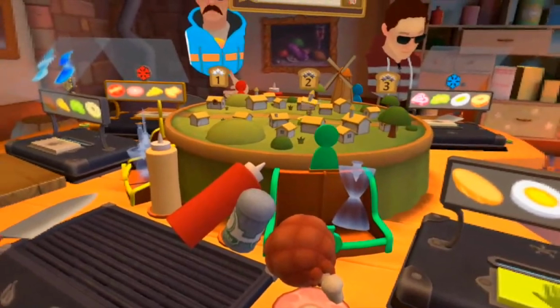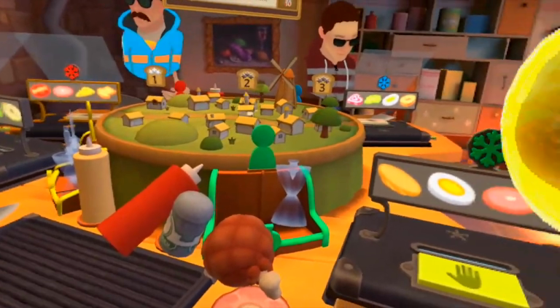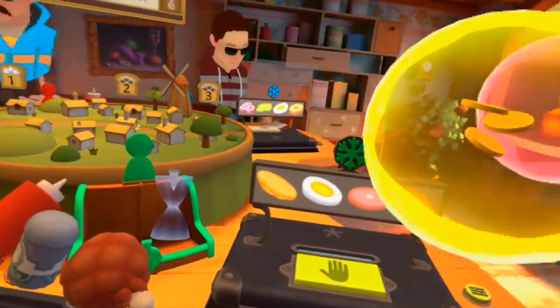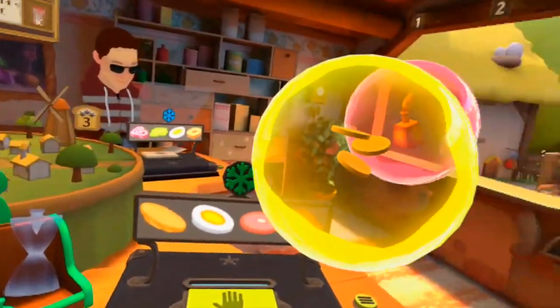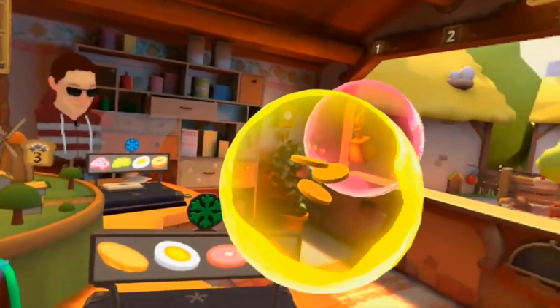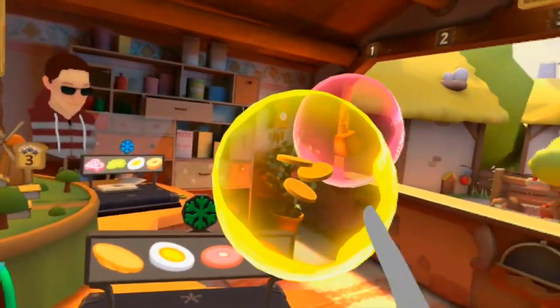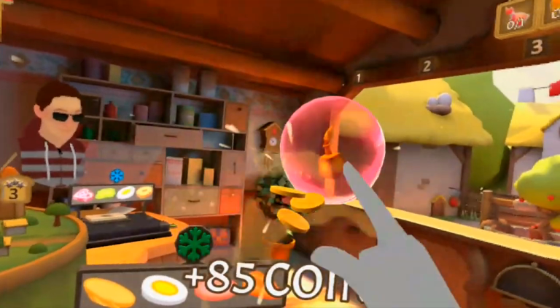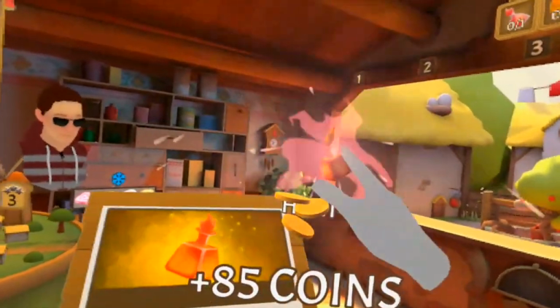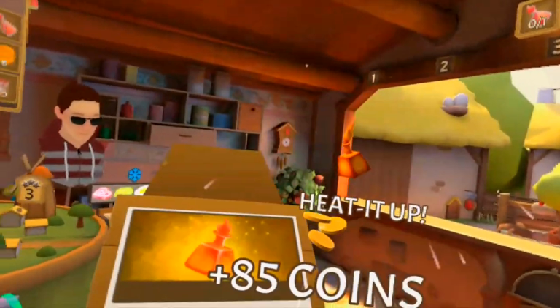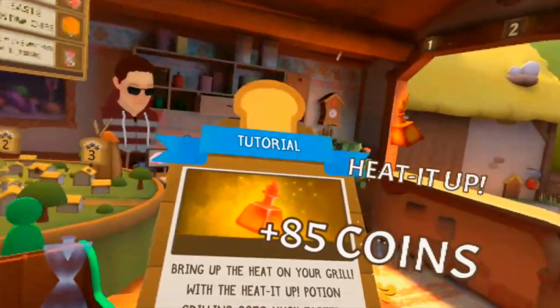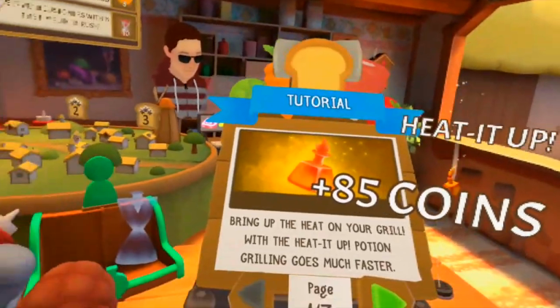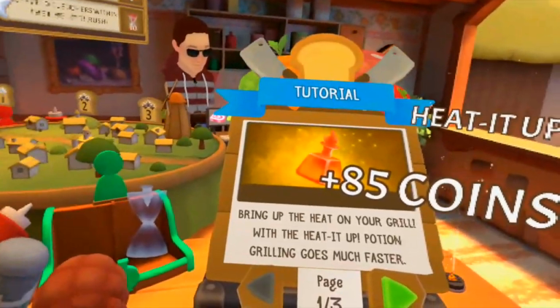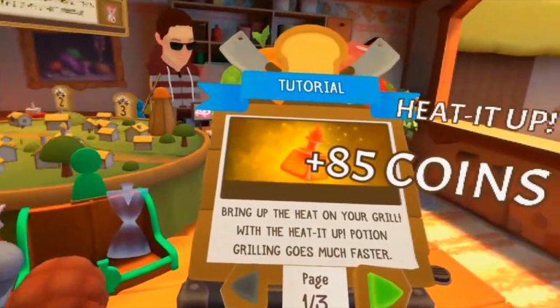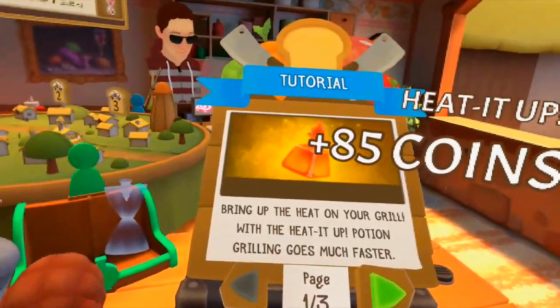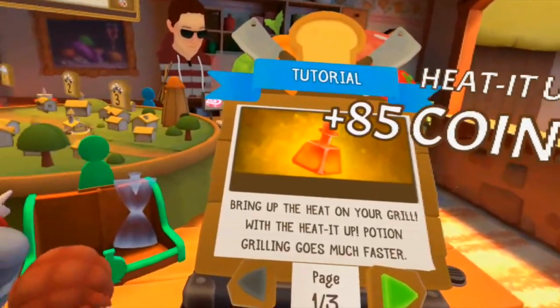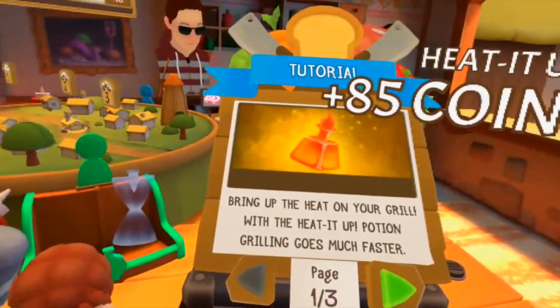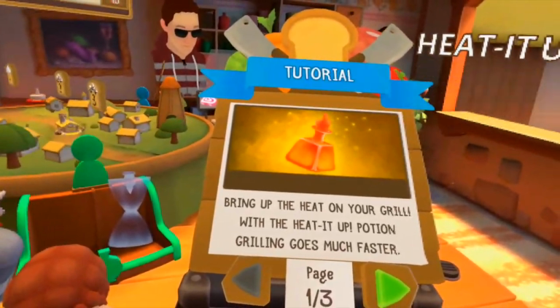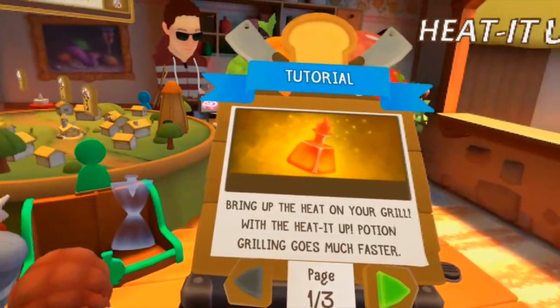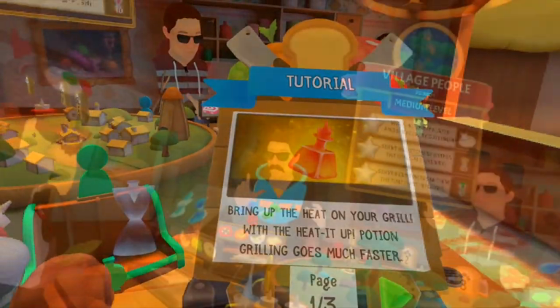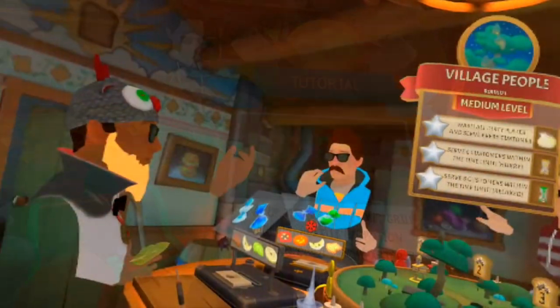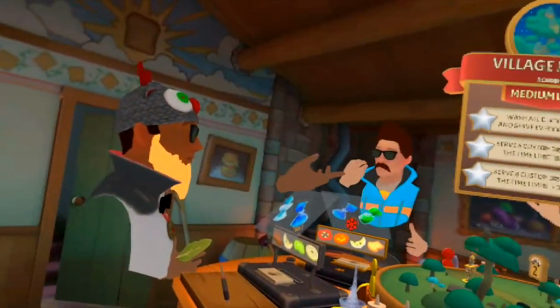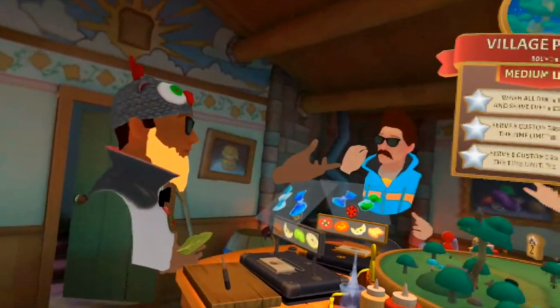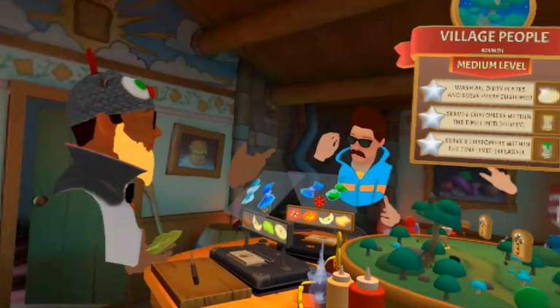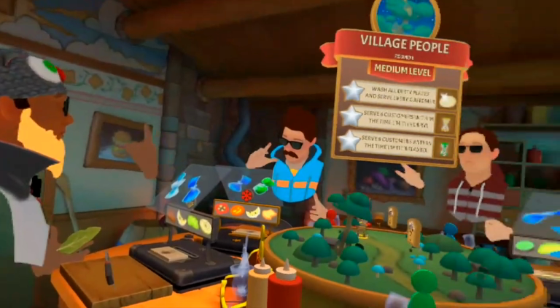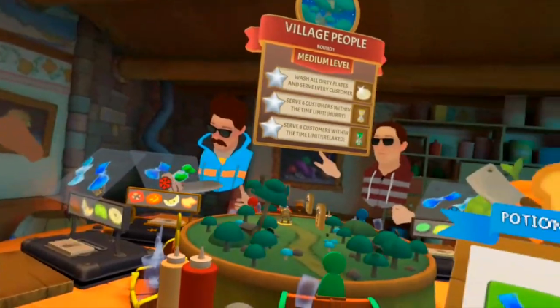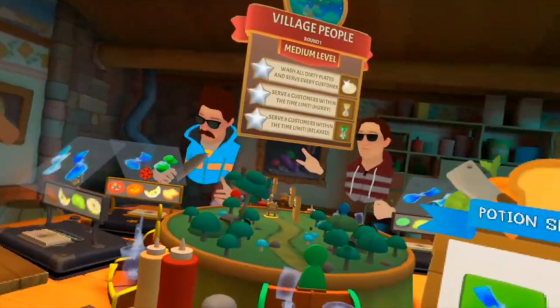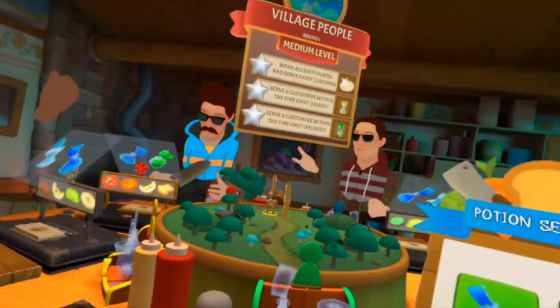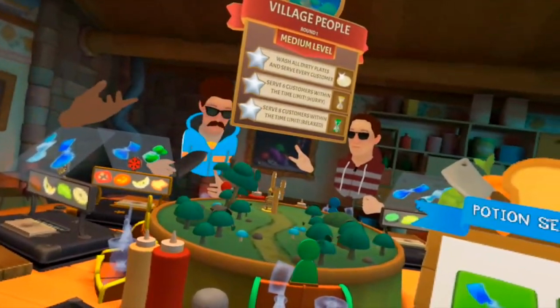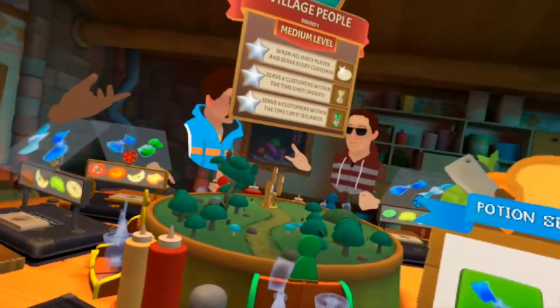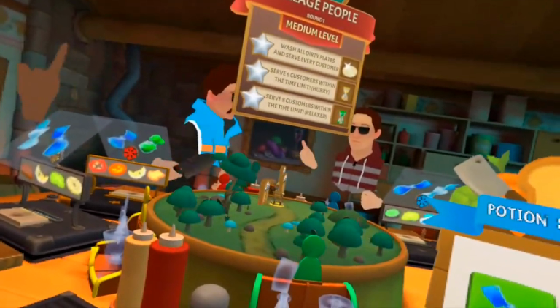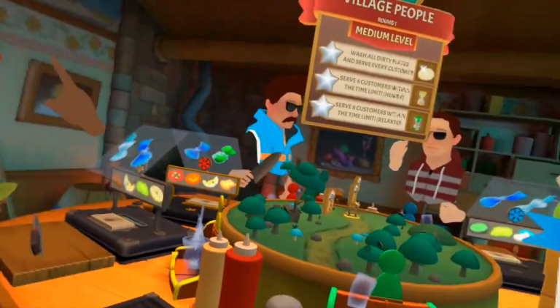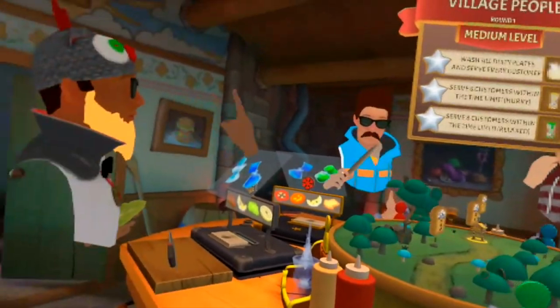Four is ready to serve. We need lettuce, we need lettuce boys — lettuce, let's get it. Serve it, serve it, serve it. Five got it, there we go — that's awesome guys, three stars! Great work. I feel like I made some perfect food. Oh heat it up, bring up the heat on your grill. That looks a little bit like you're giving me a rude gesture.